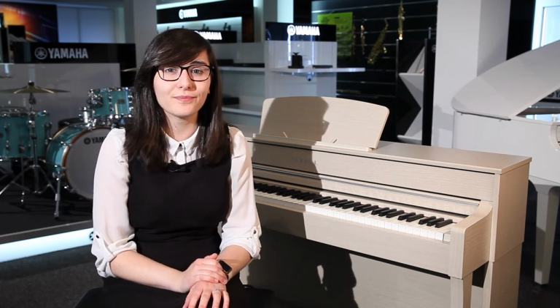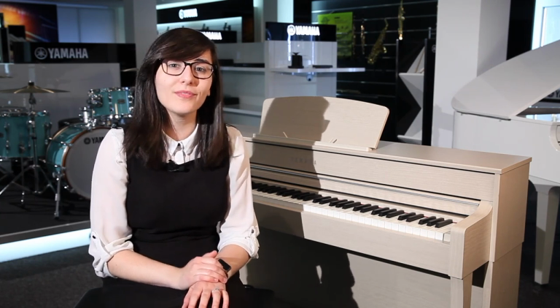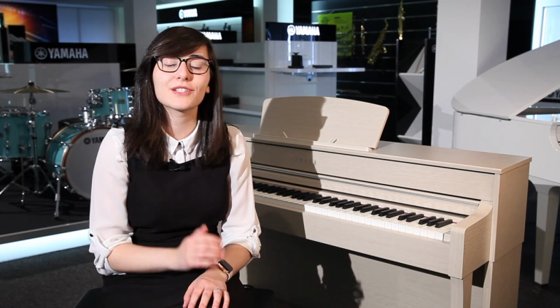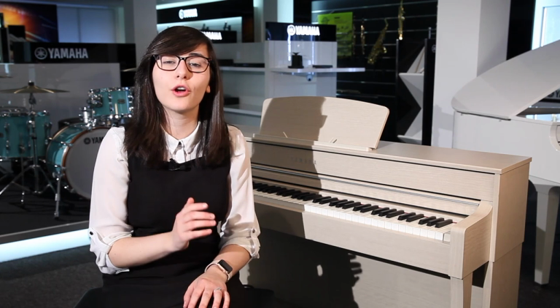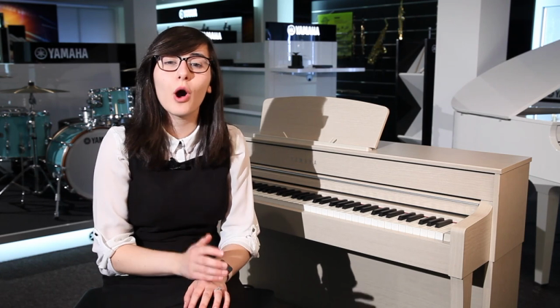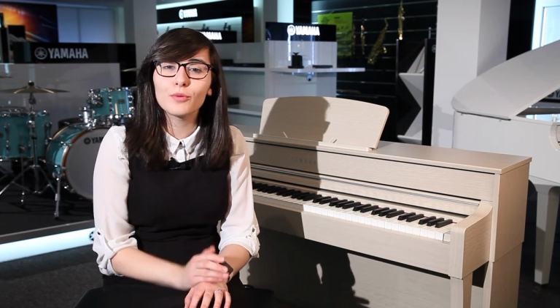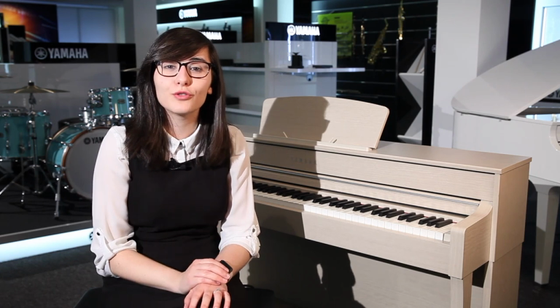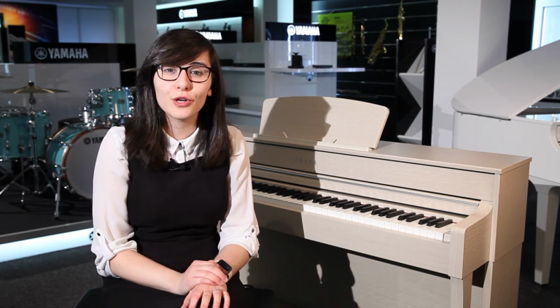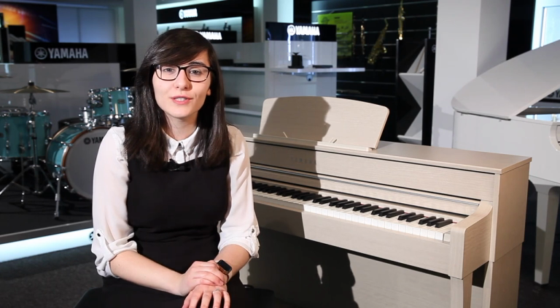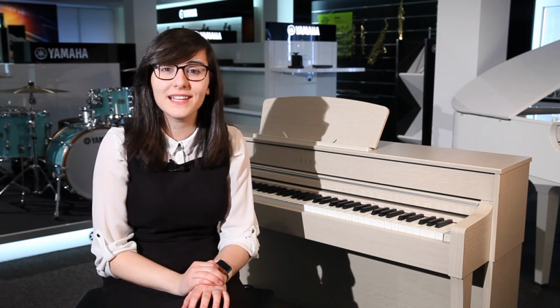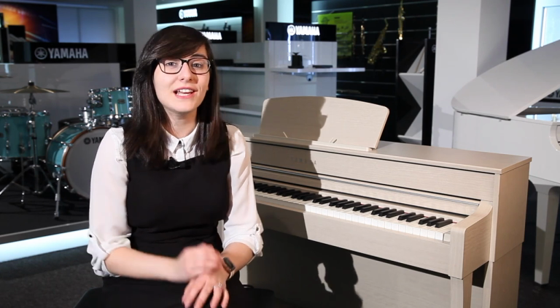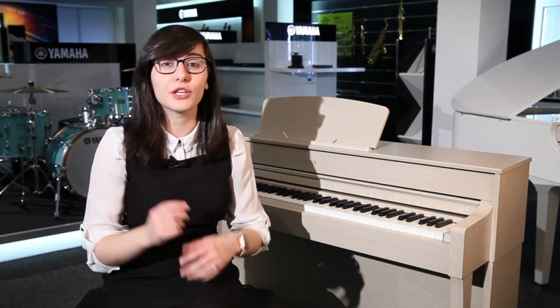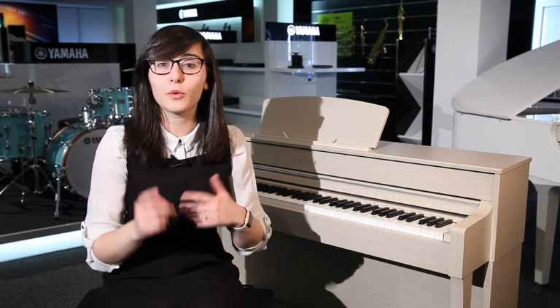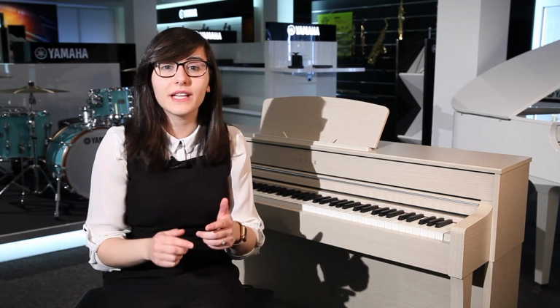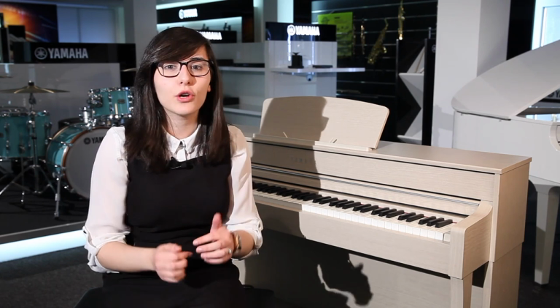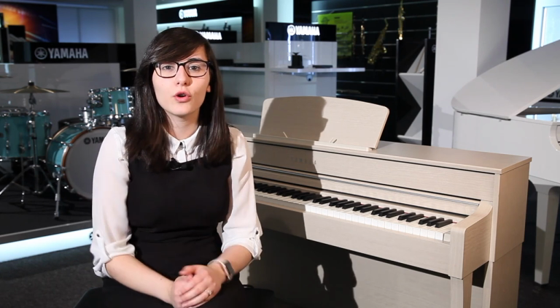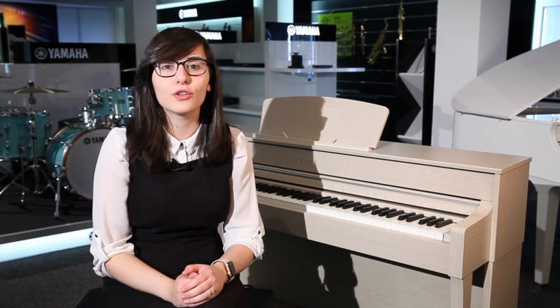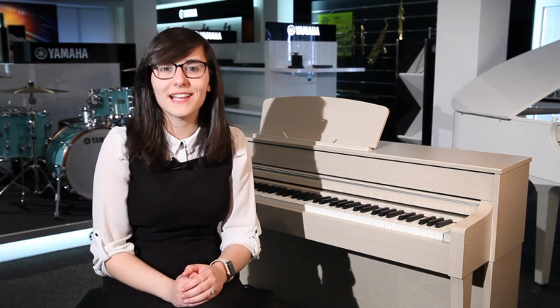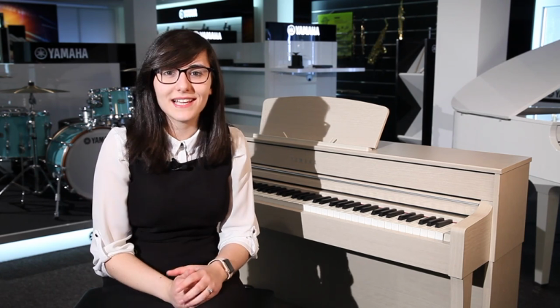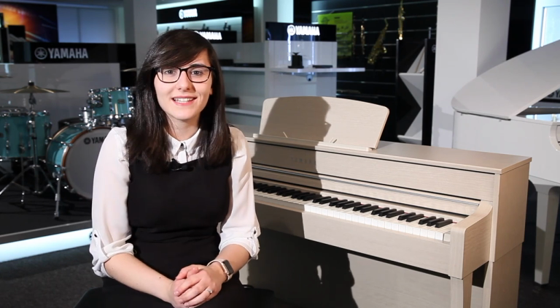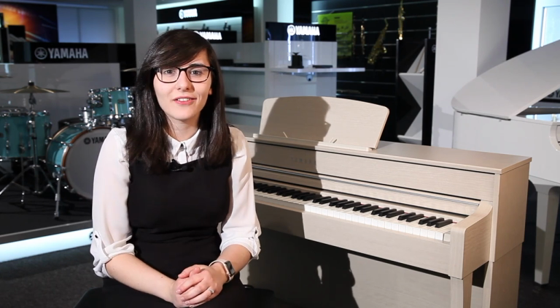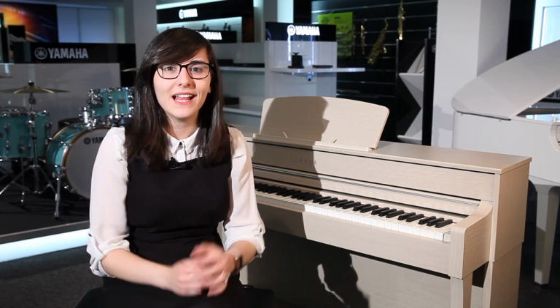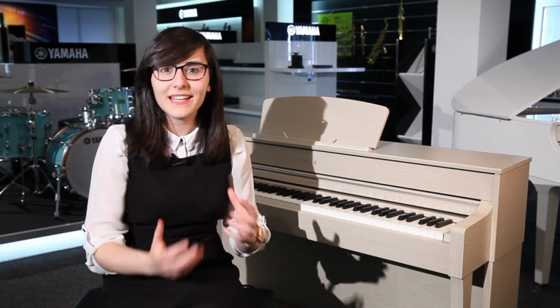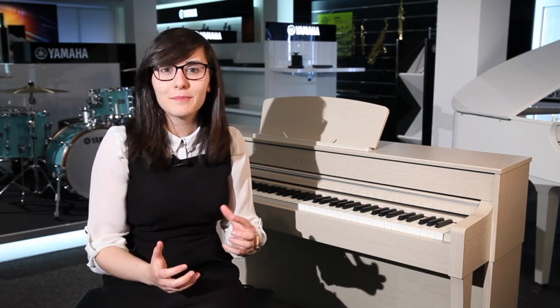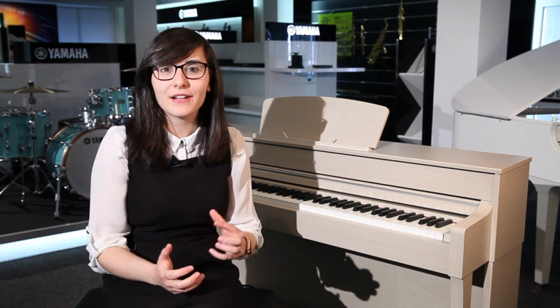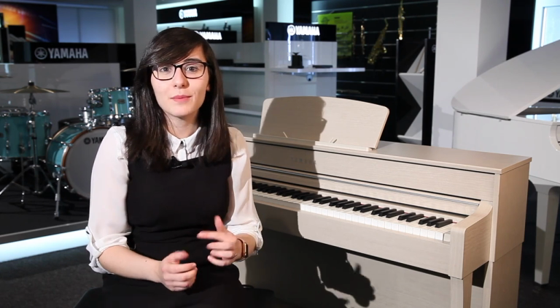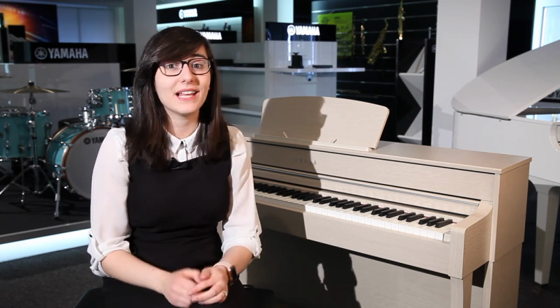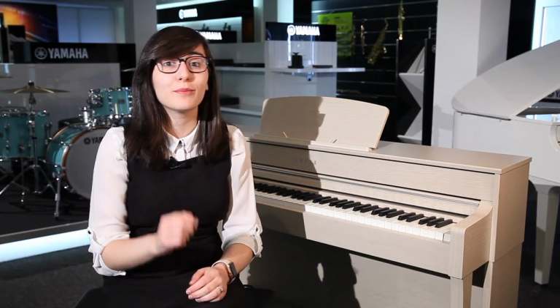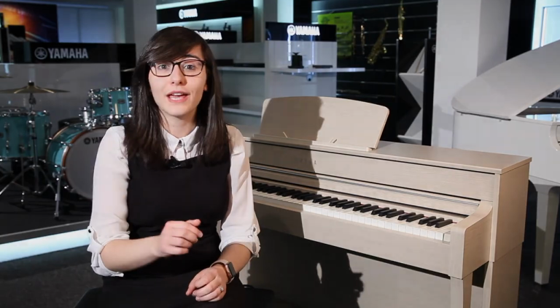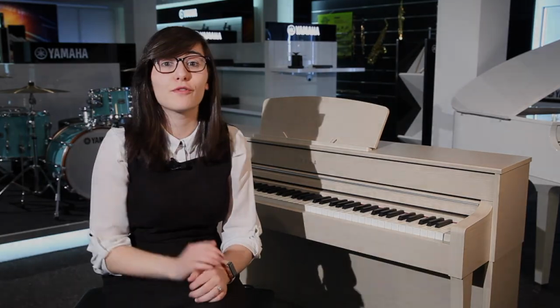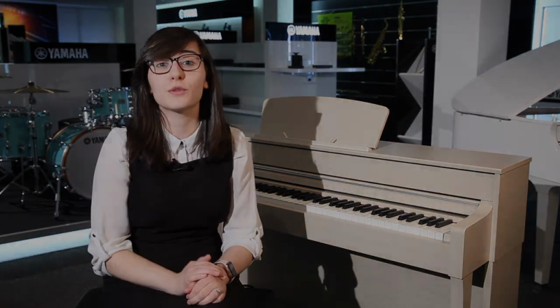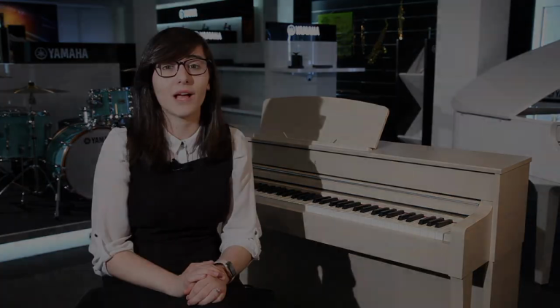It's got an onboard recorder so you can quickly record your ideas, listen back to them, and even play over them as well.